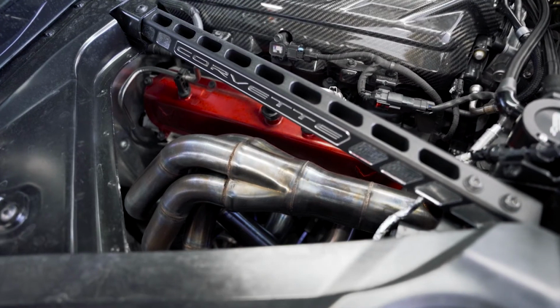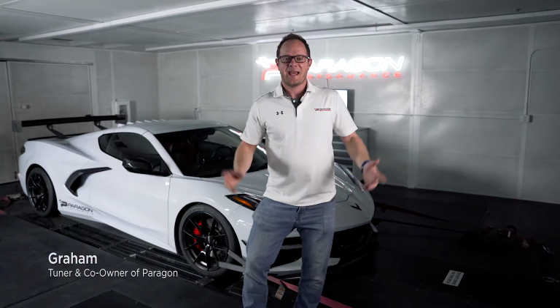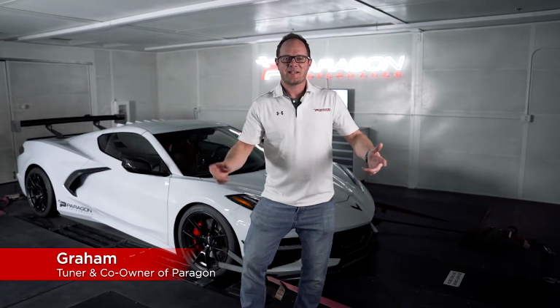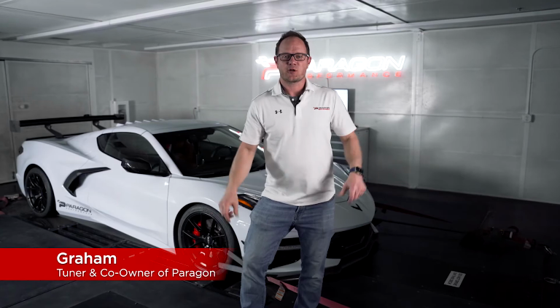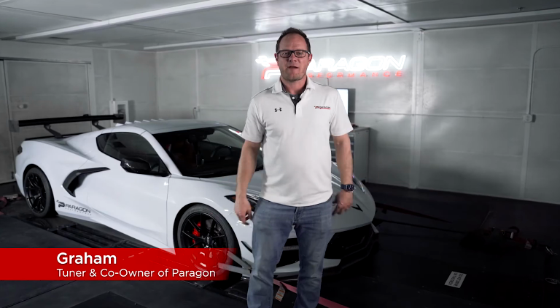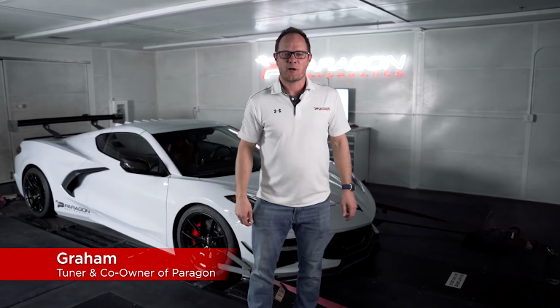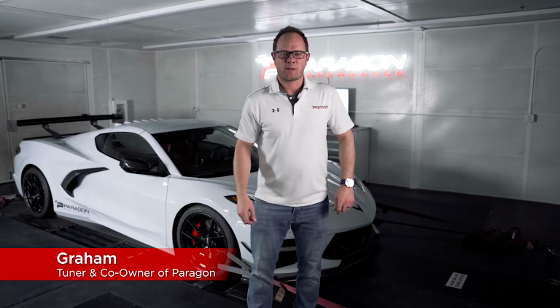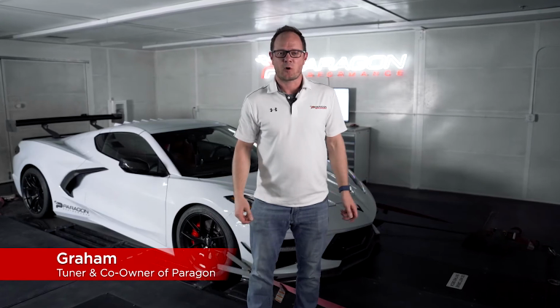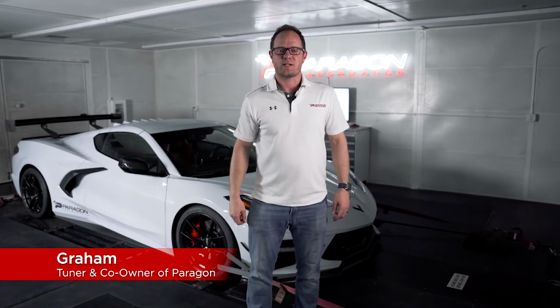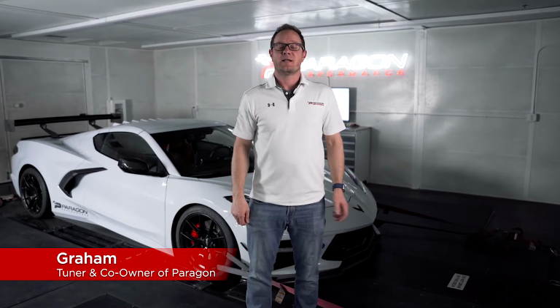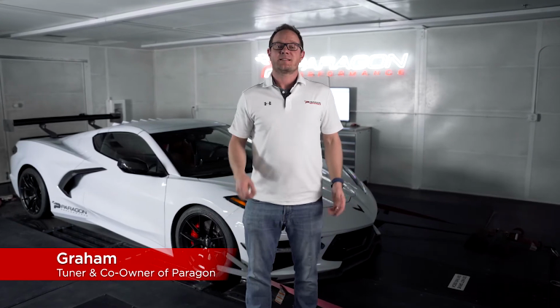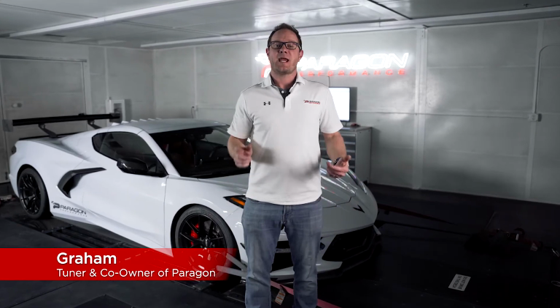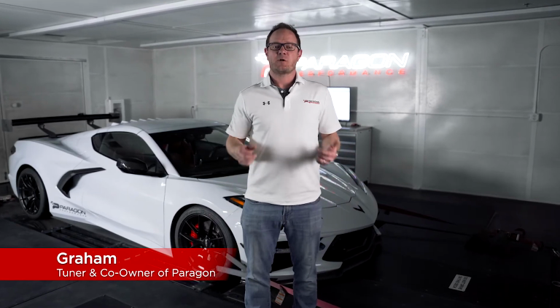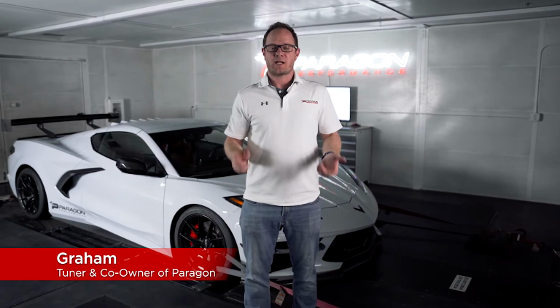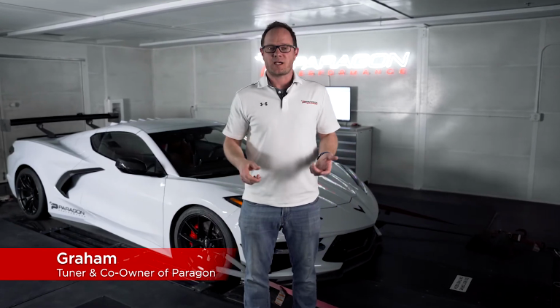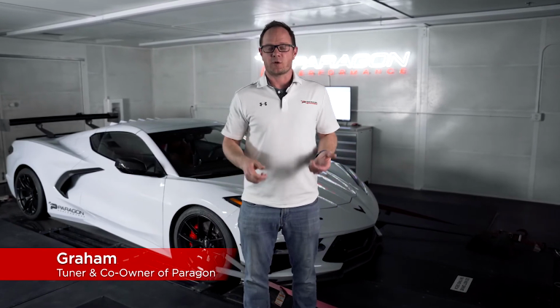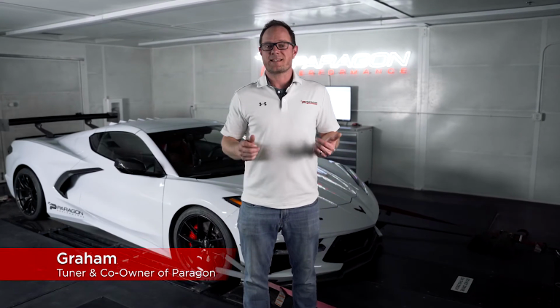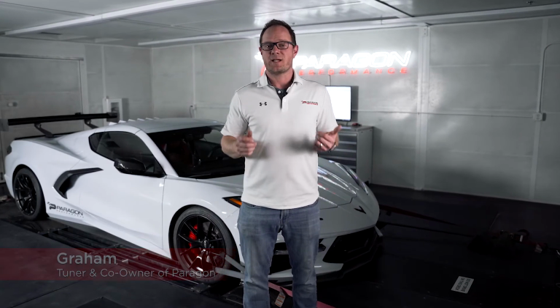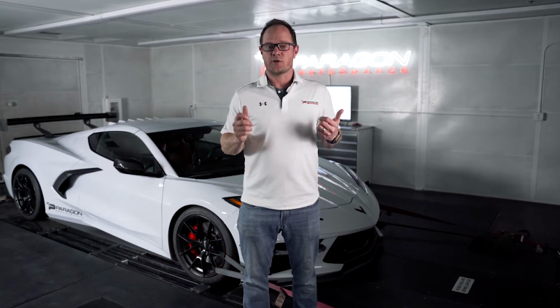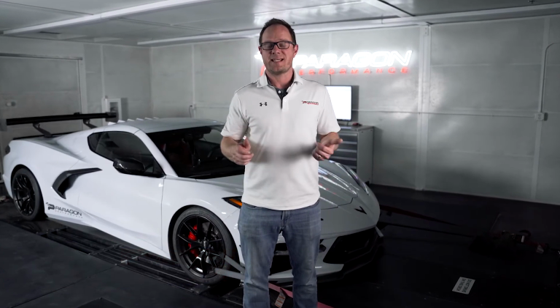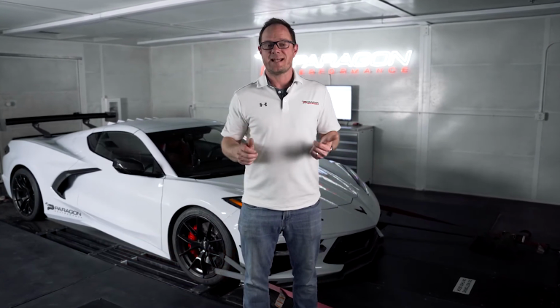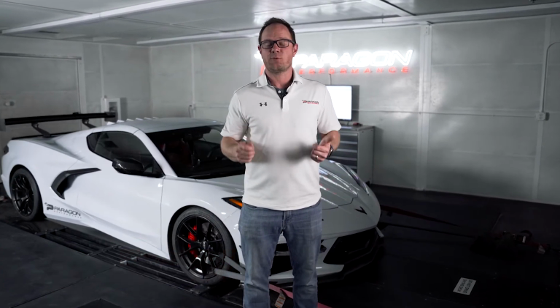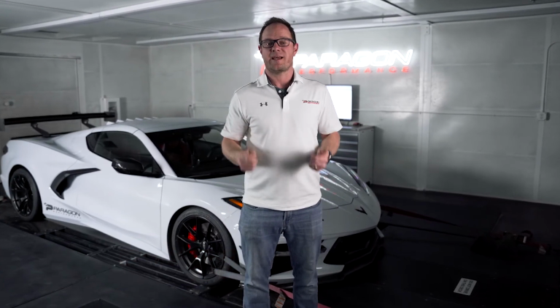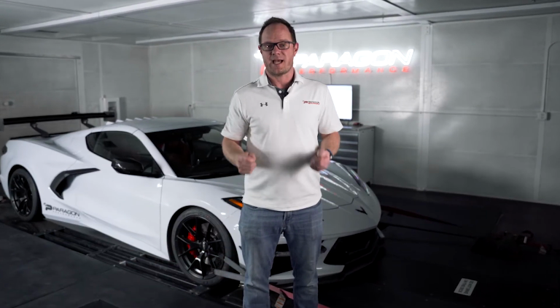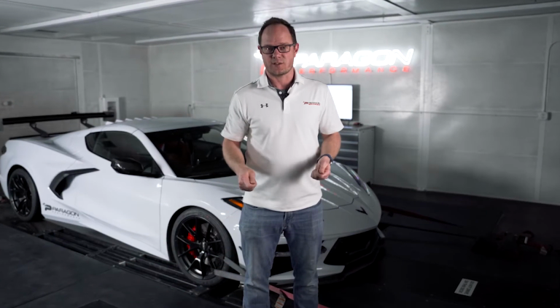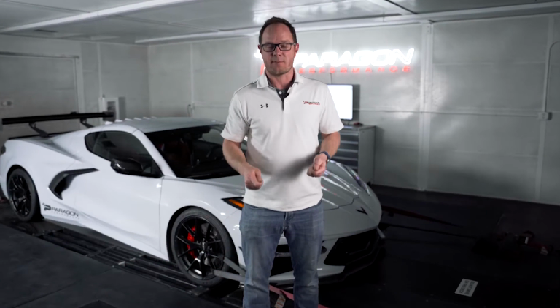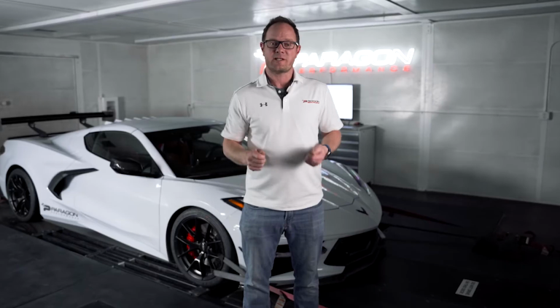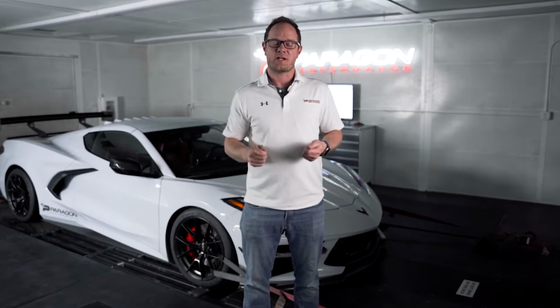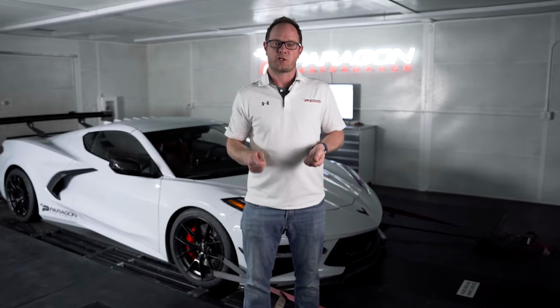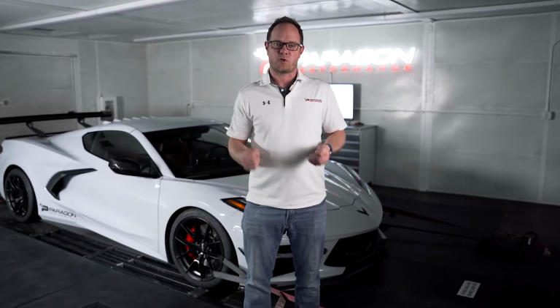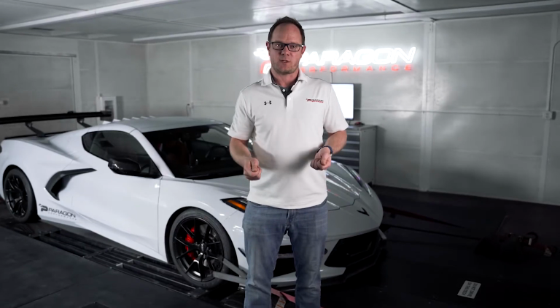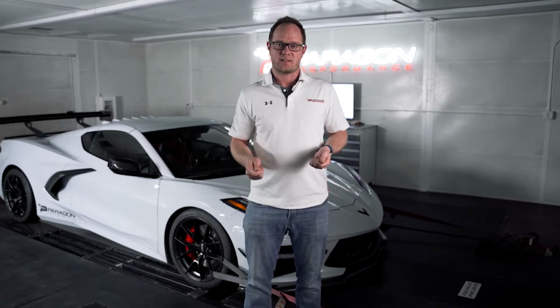Hey guys, Graham from Paragon Performance here. Today we're in the DynoCell and we're testing our C8 Equal Length Headers, and I'm really excited to share the results with you guys.